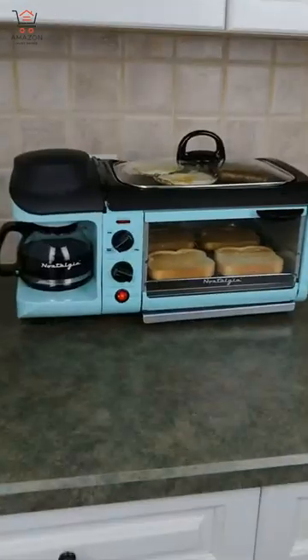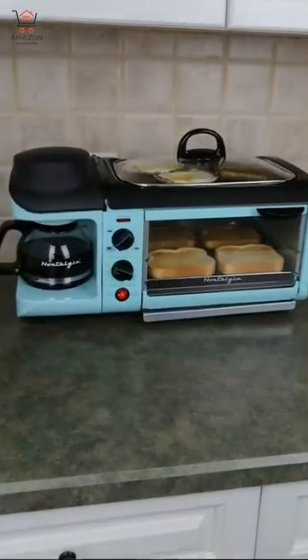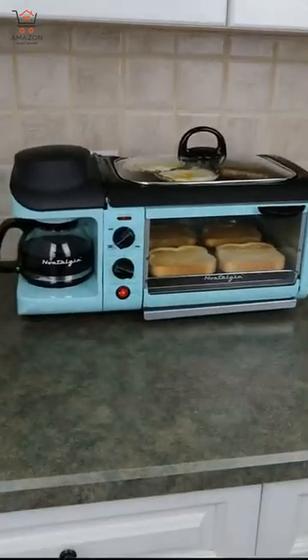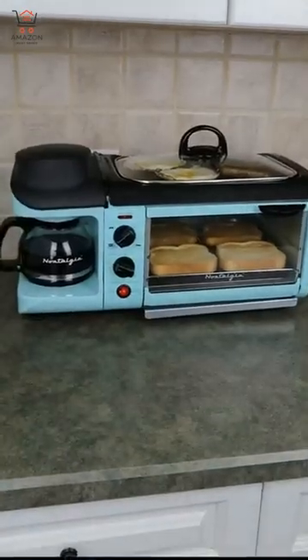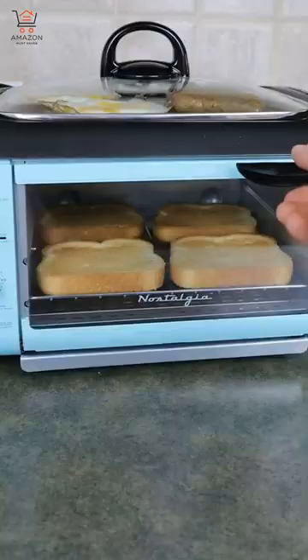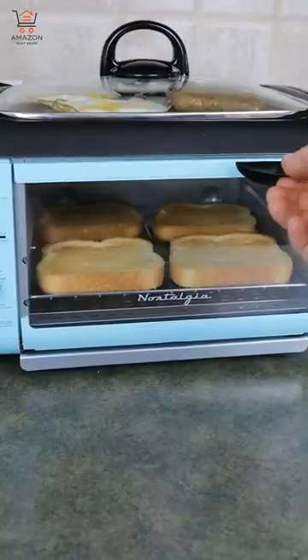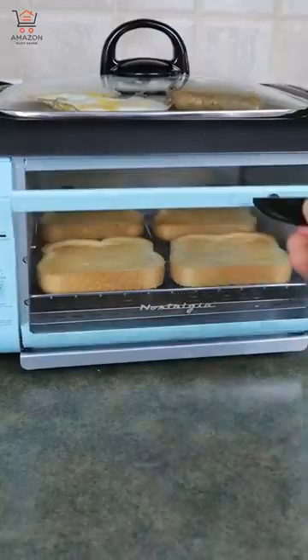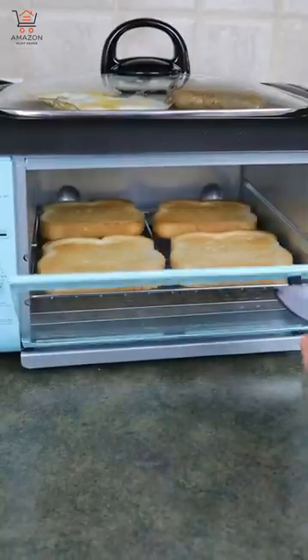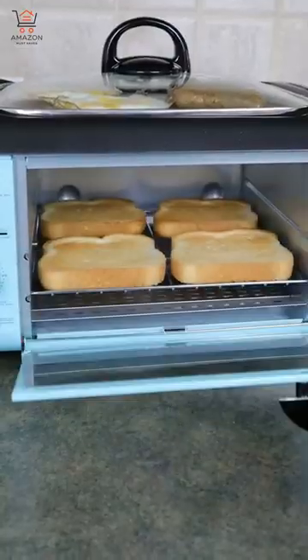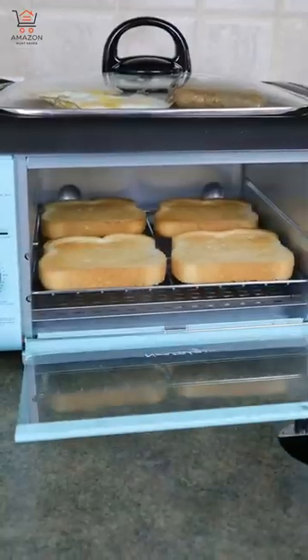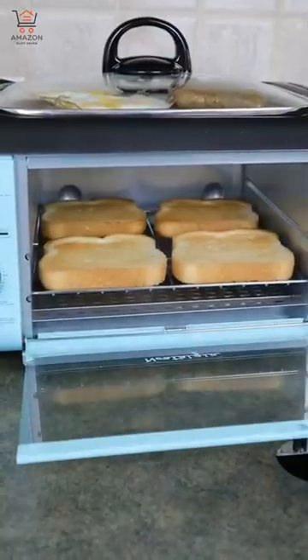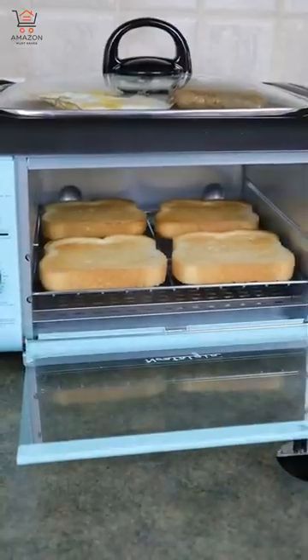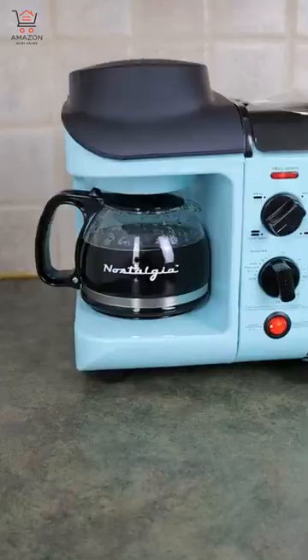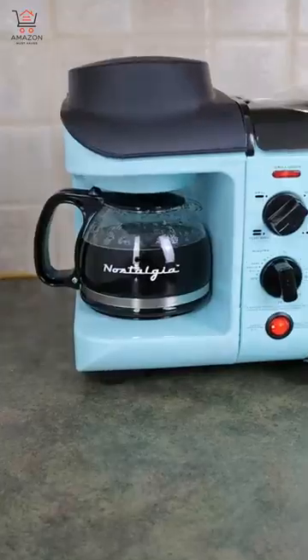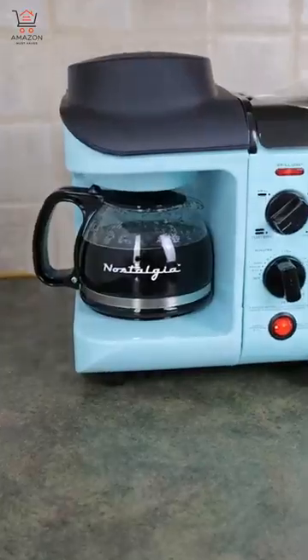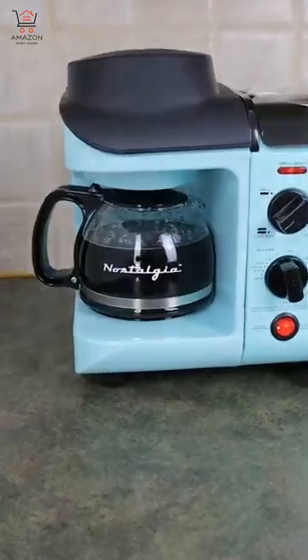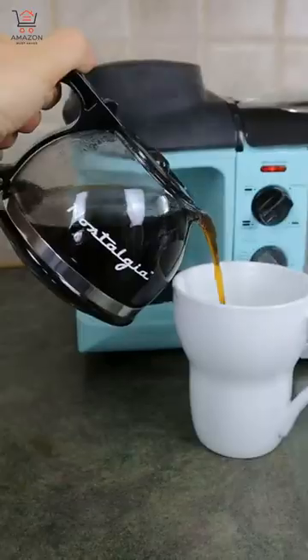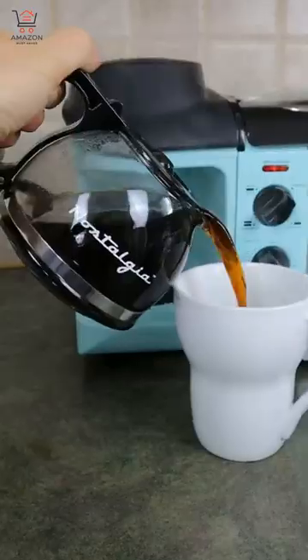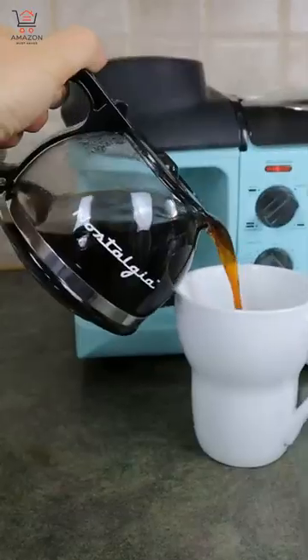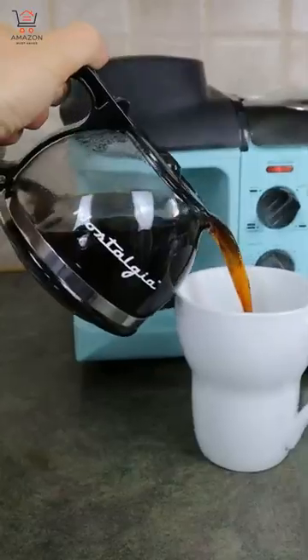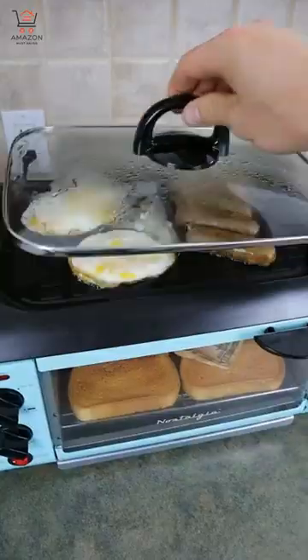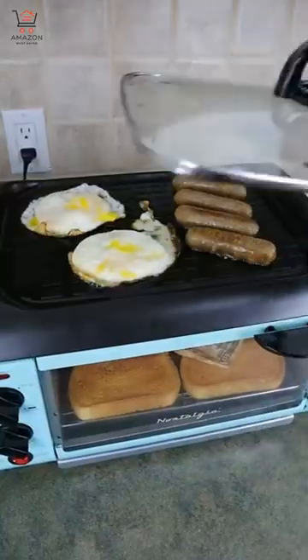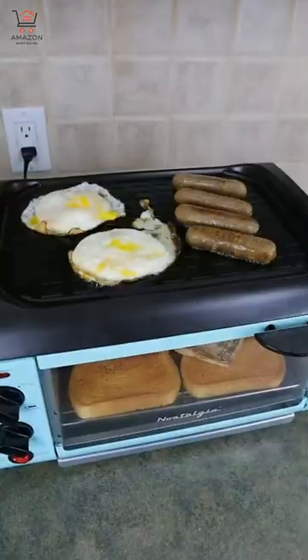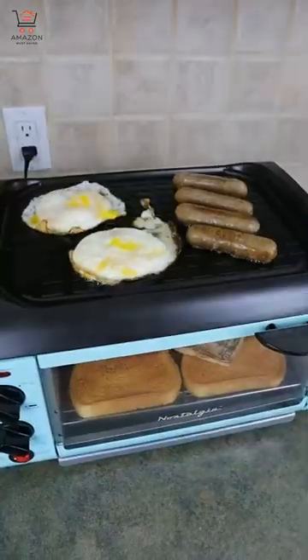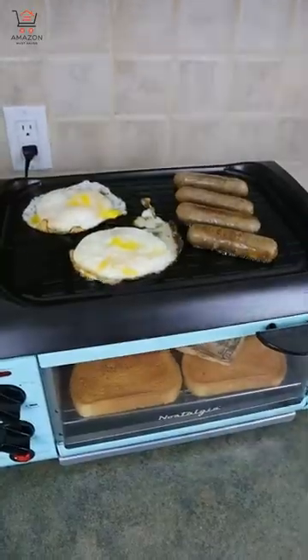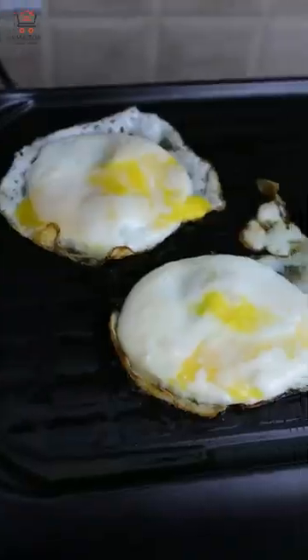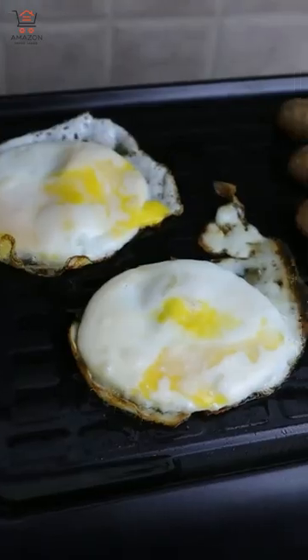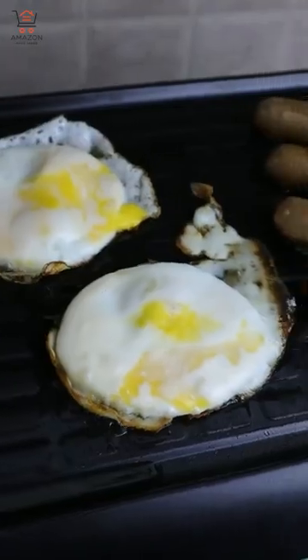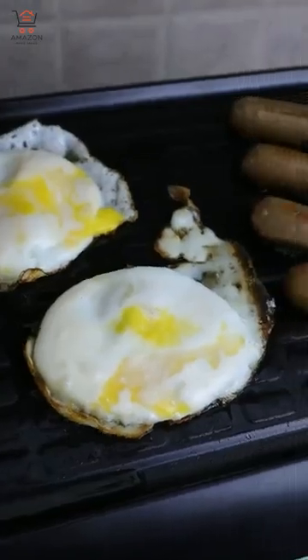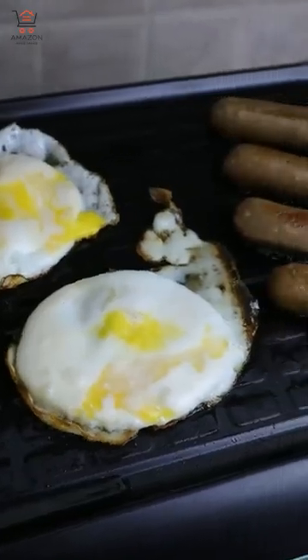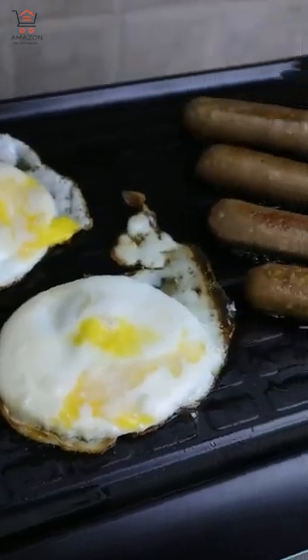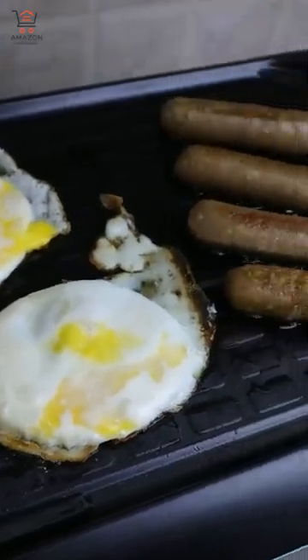And this breakfast station has a built-in toaster oven, a coffee machine, and a griddle so you can make breakfast in no time.